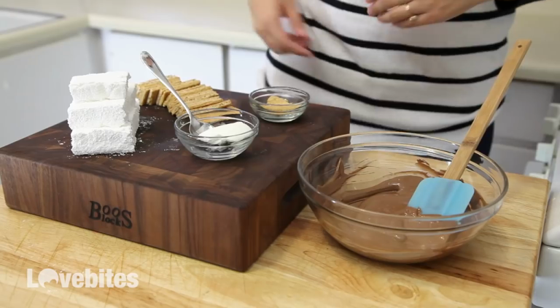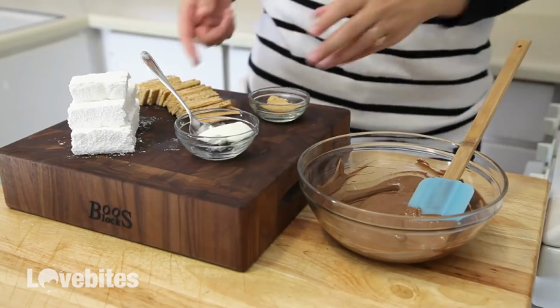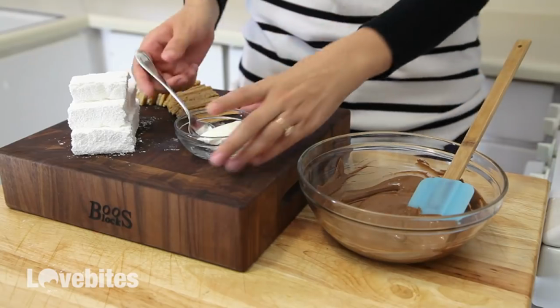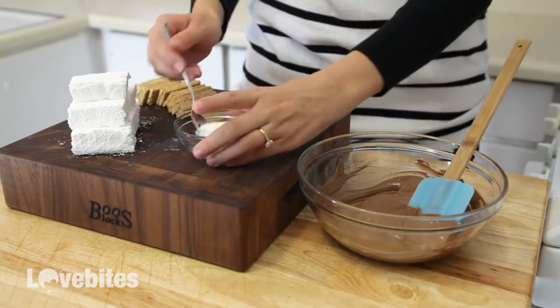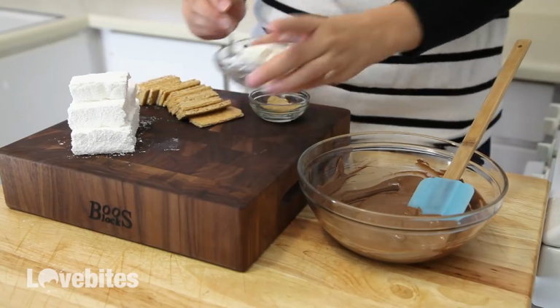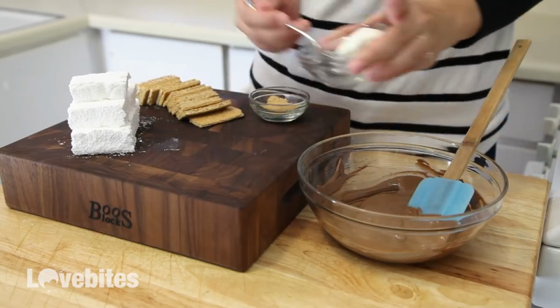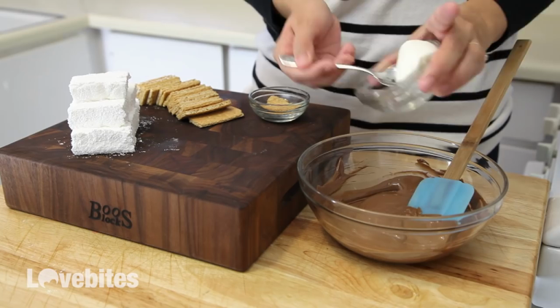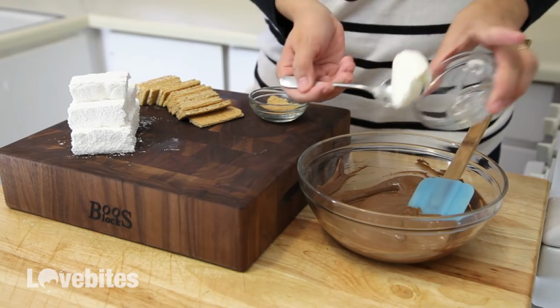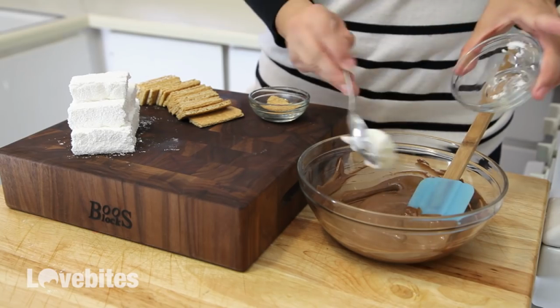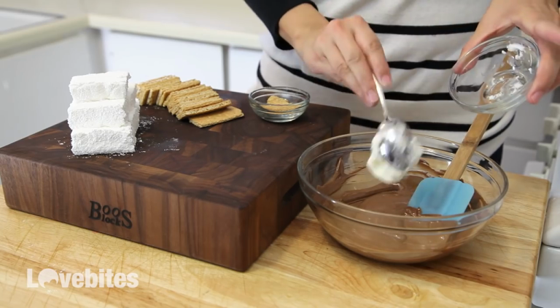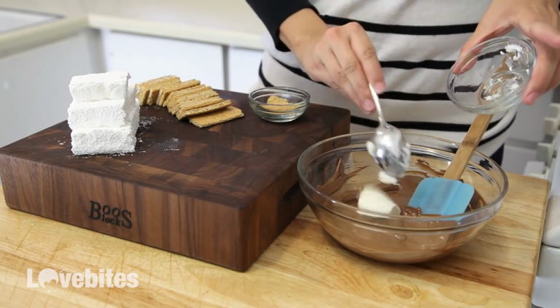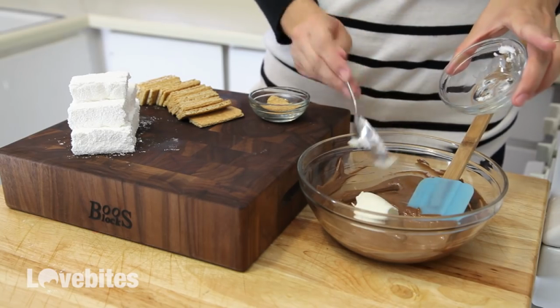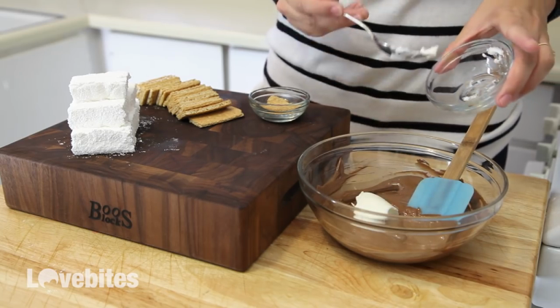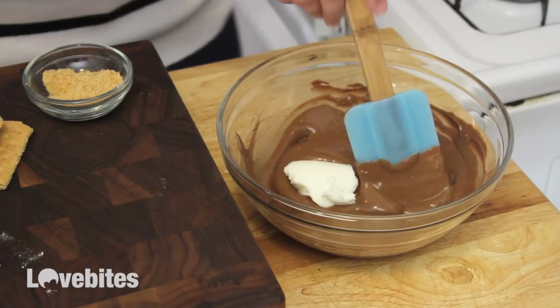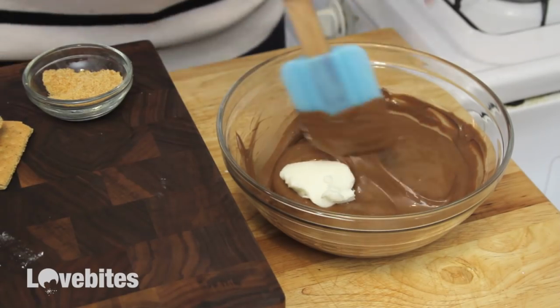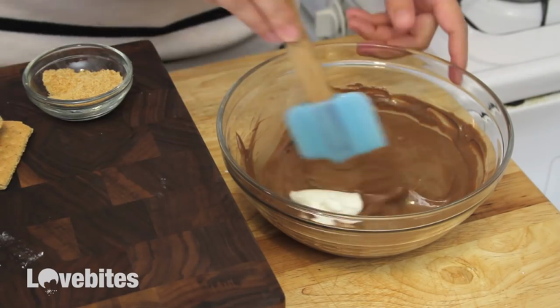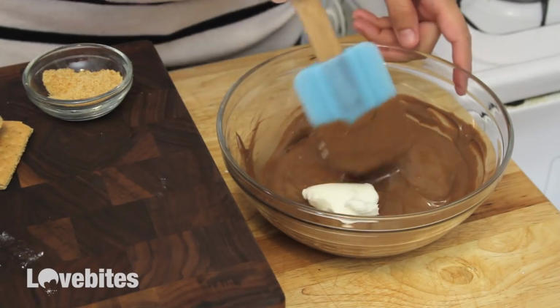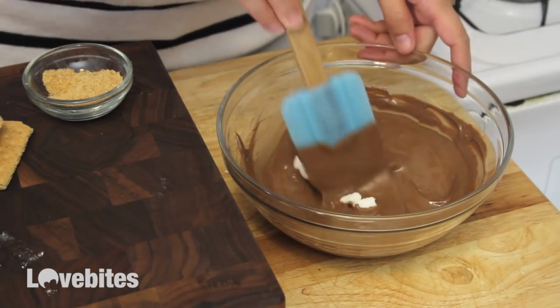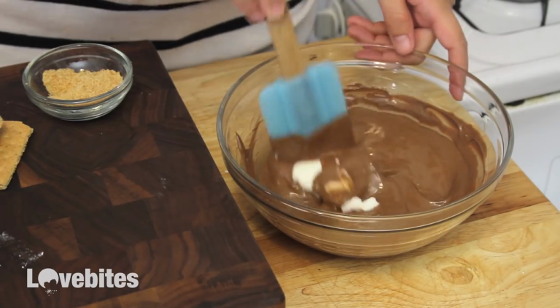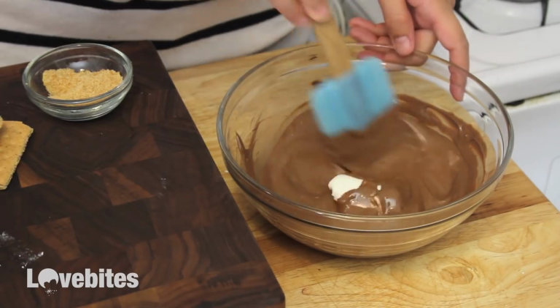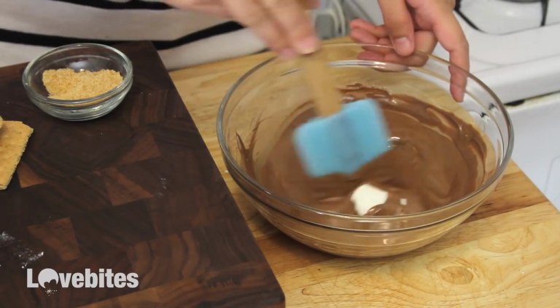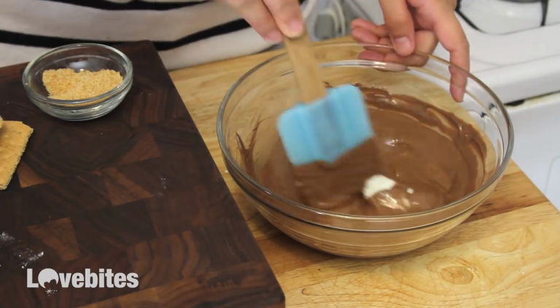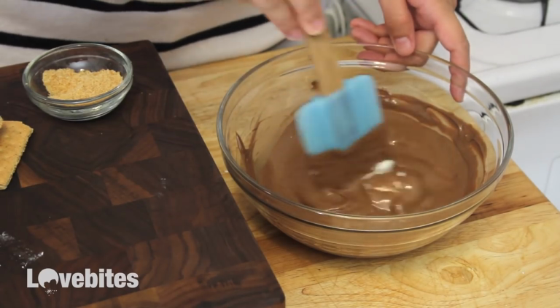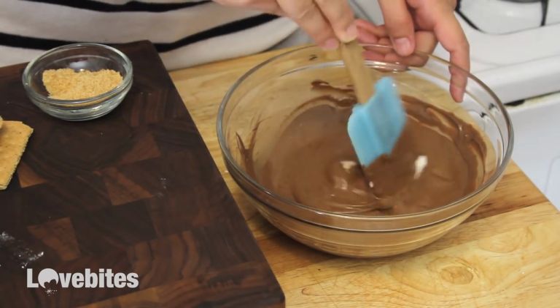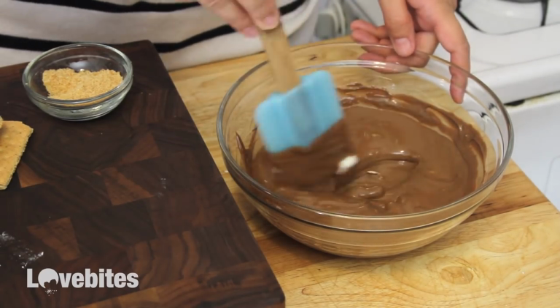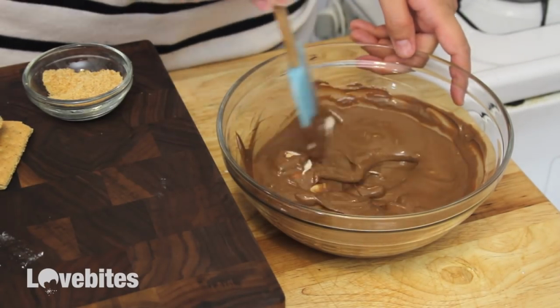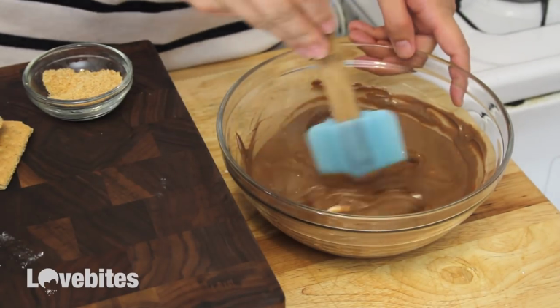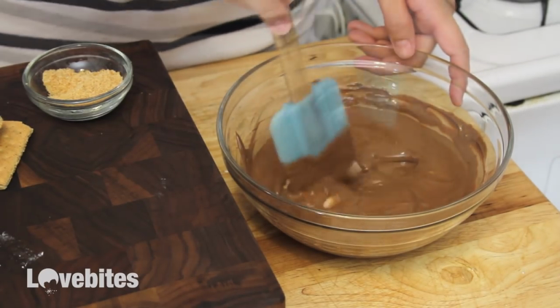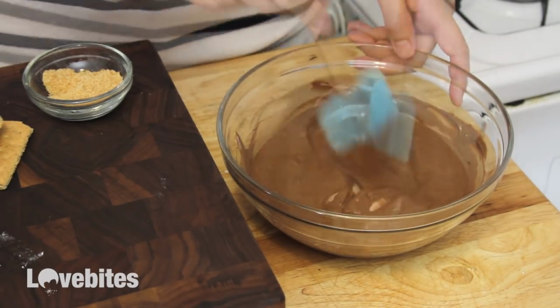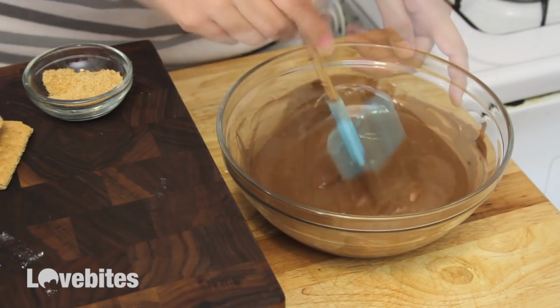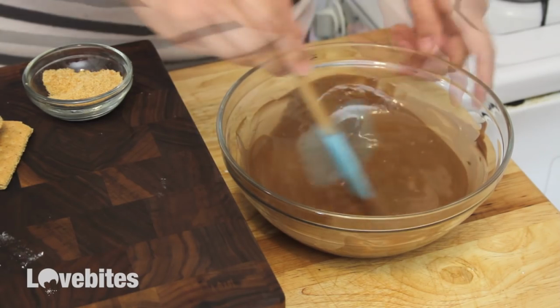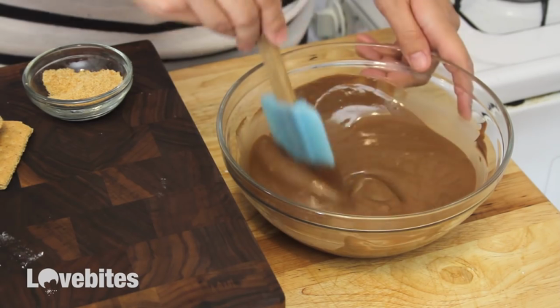To my tempered chocolate I'm gonna add in some Crisco and mix that into the chocolate. This will smooth out the chocolate and make it easier for dipping.